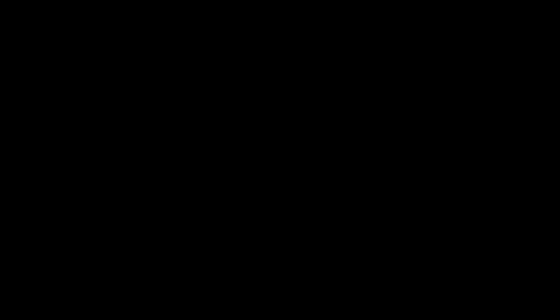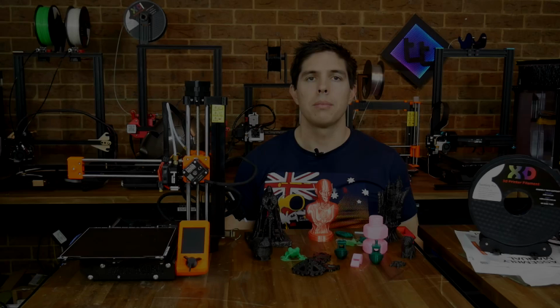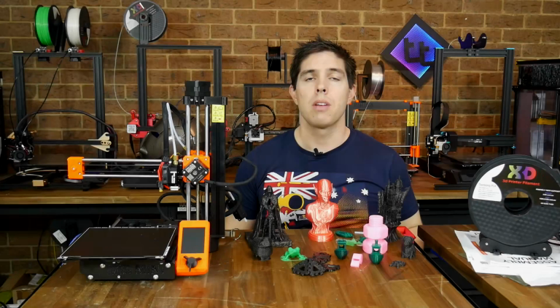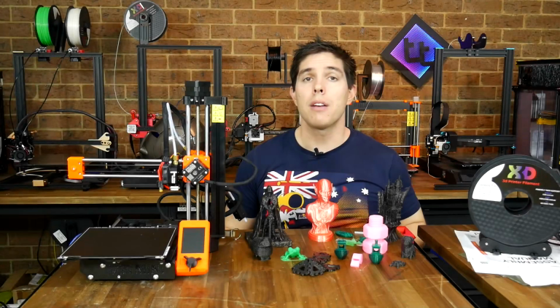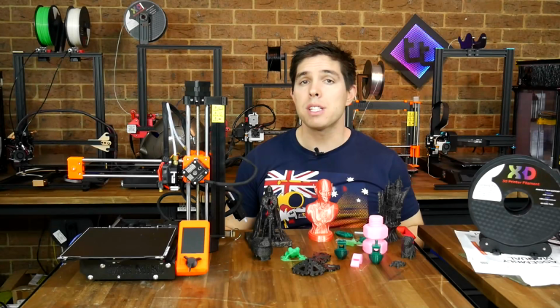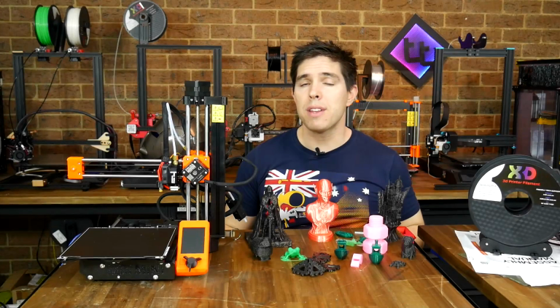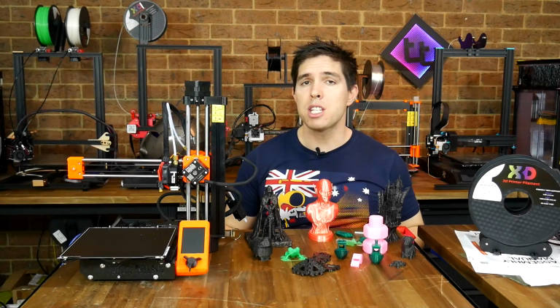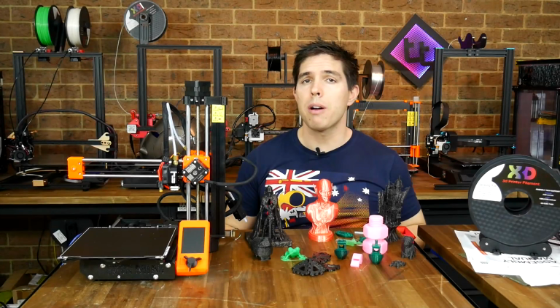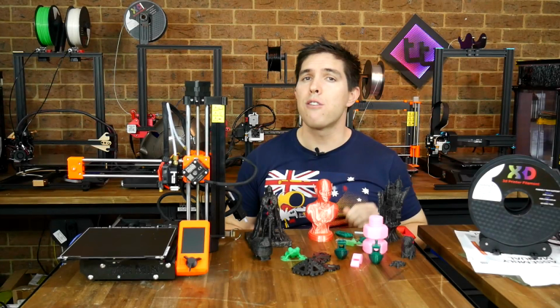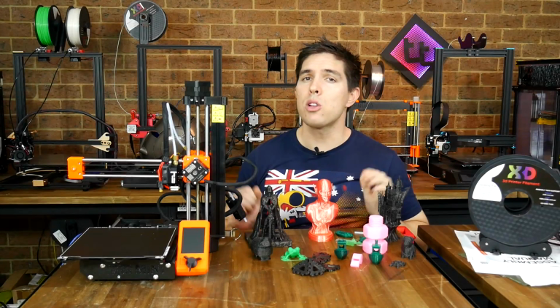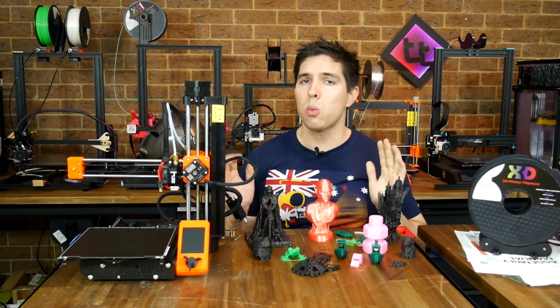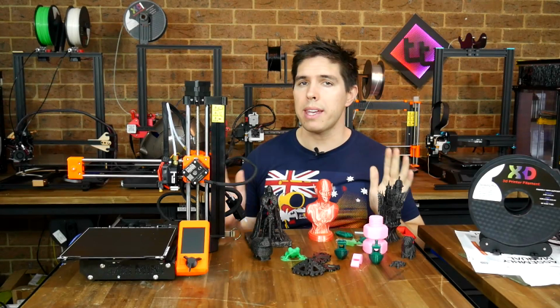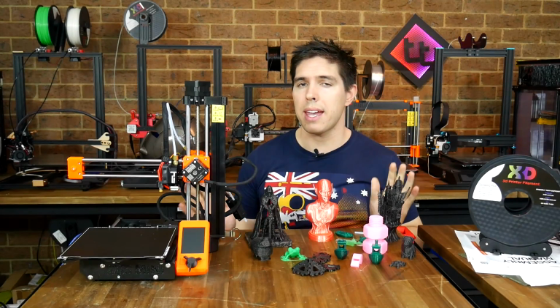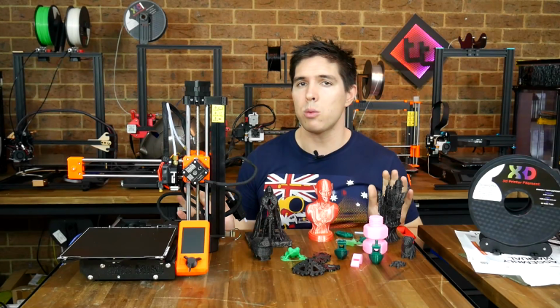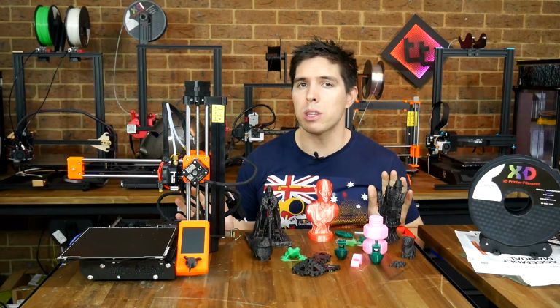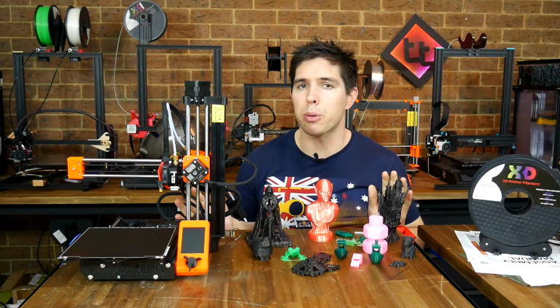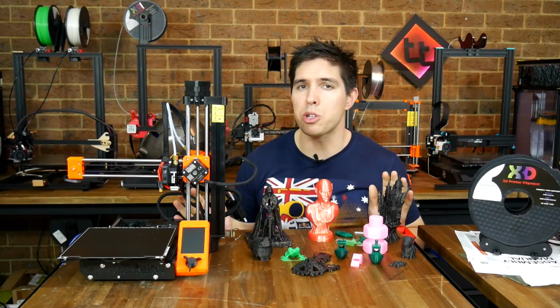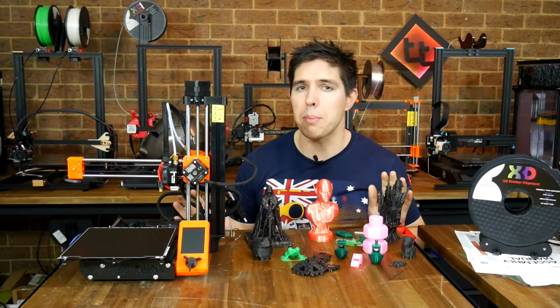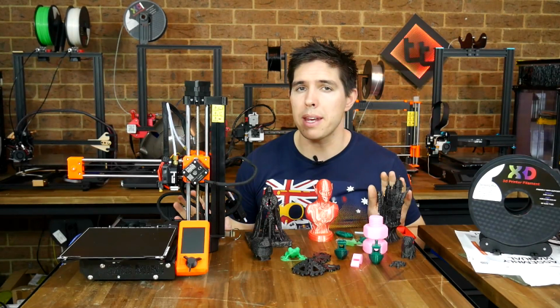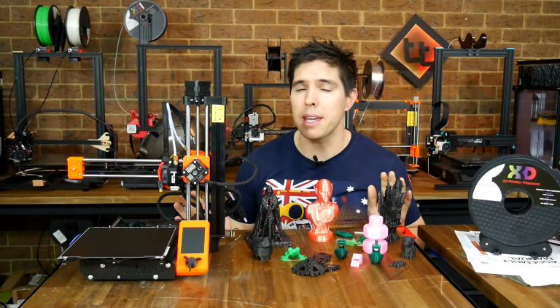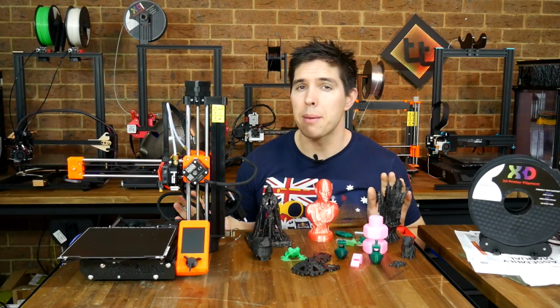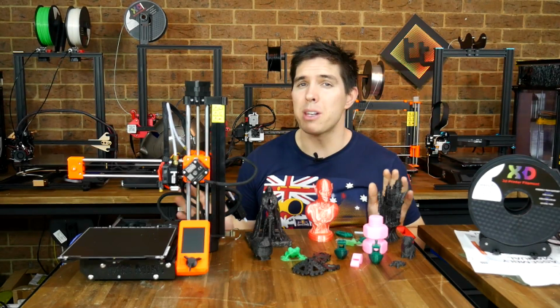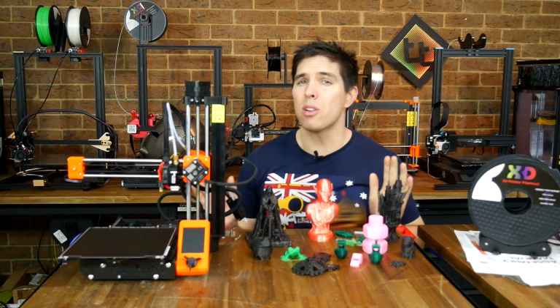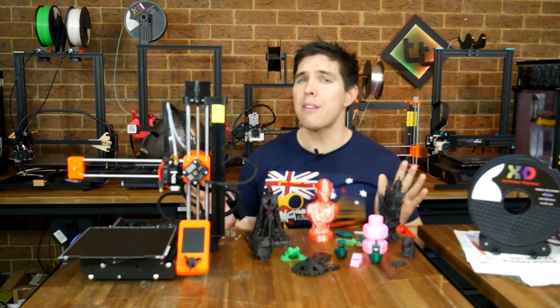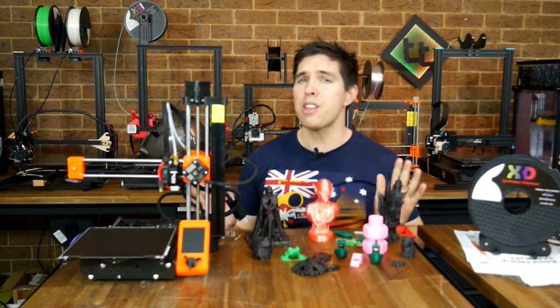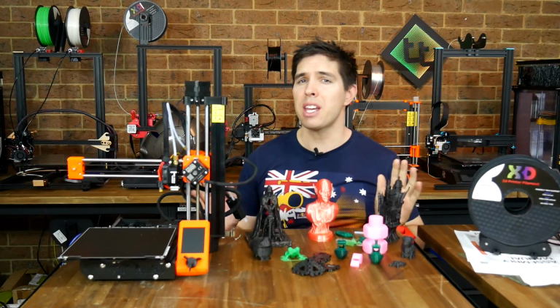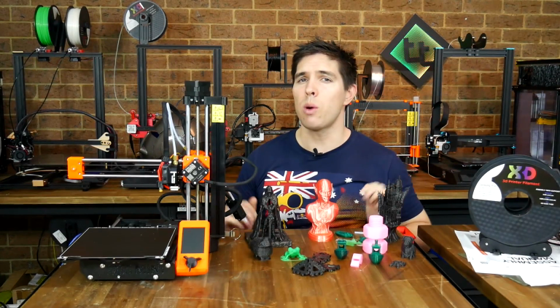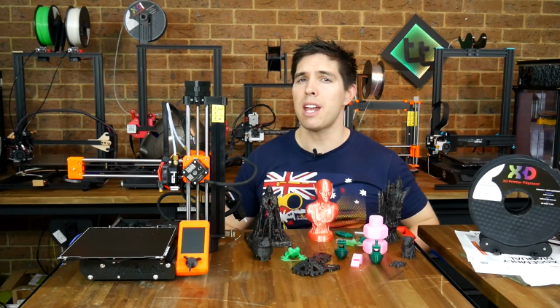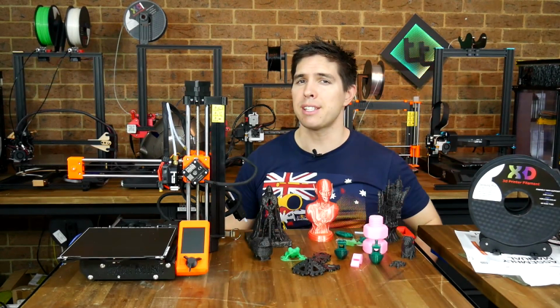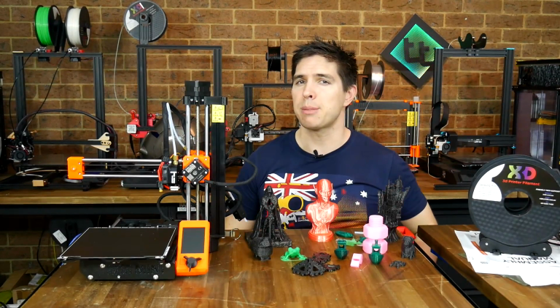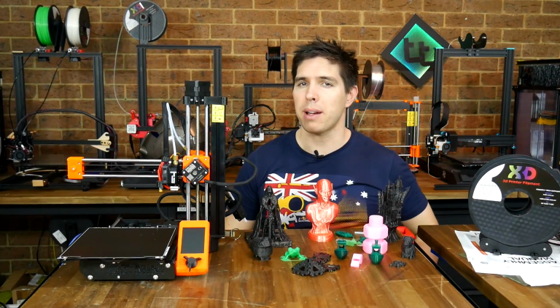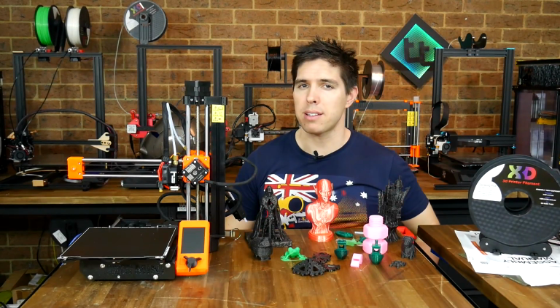I've just finished my first weekend with the Prusa Mini, but not everything went as expected.